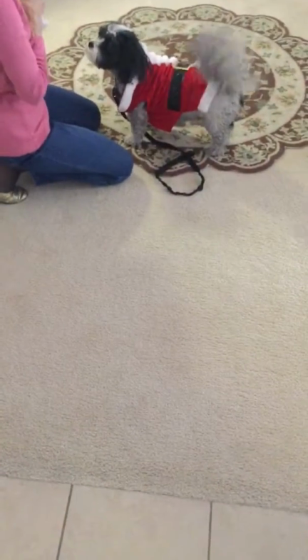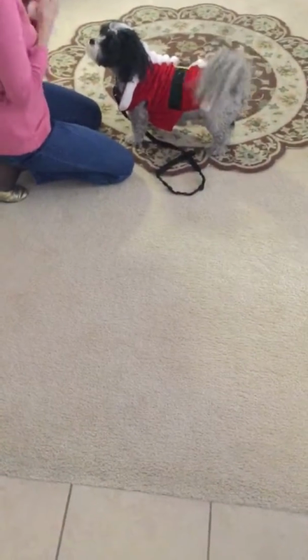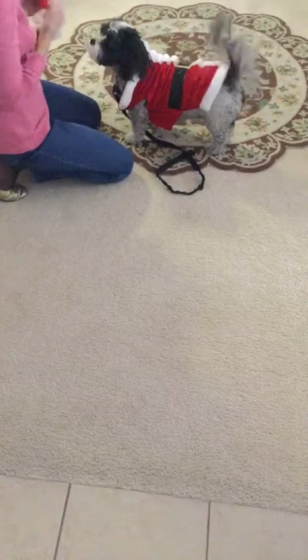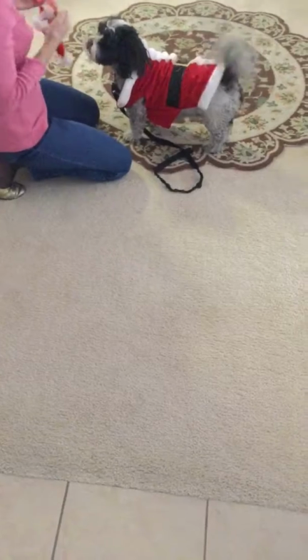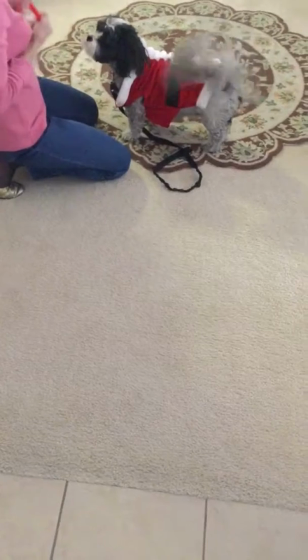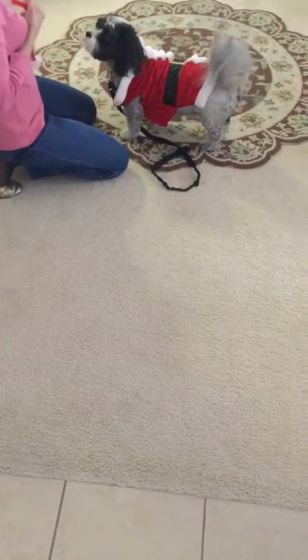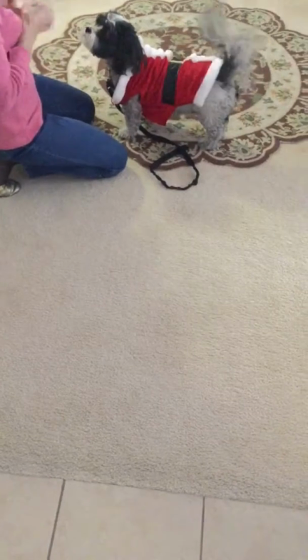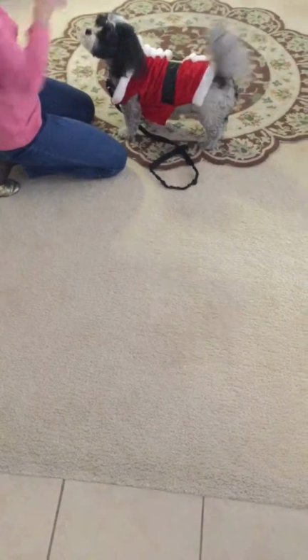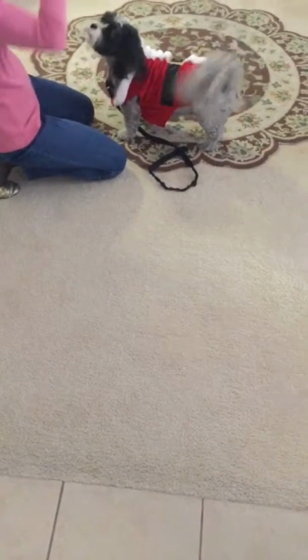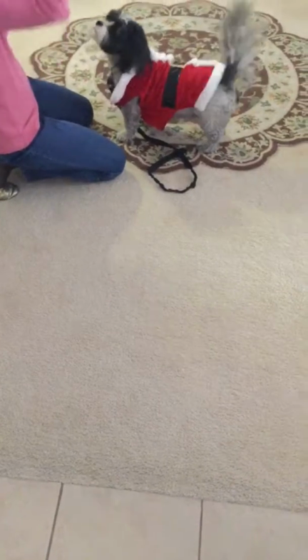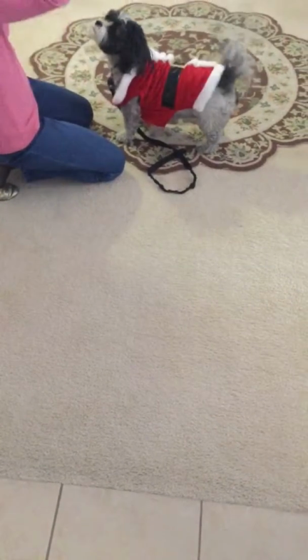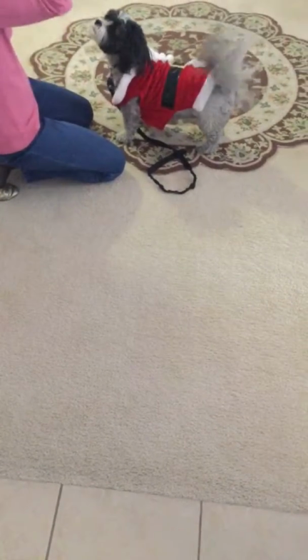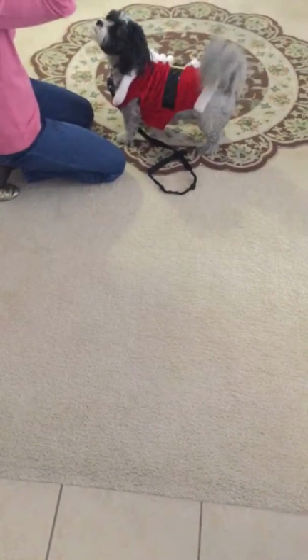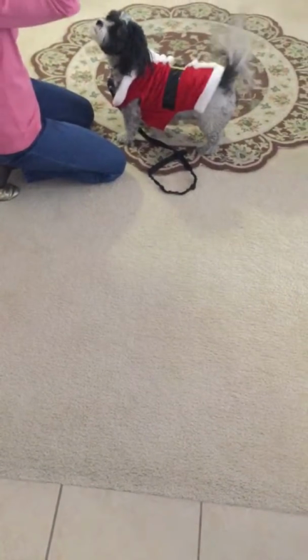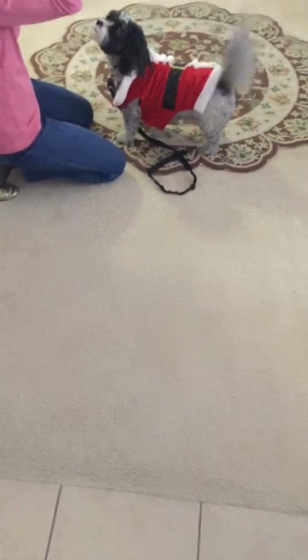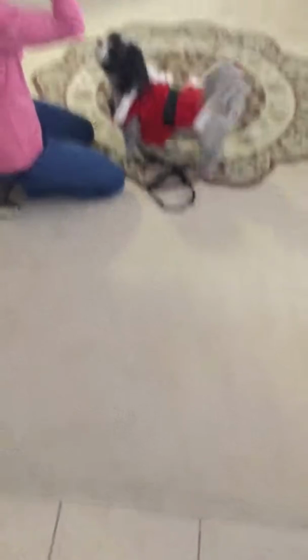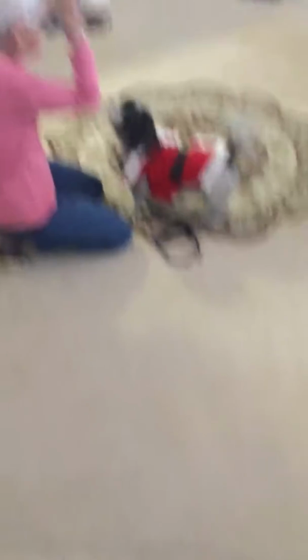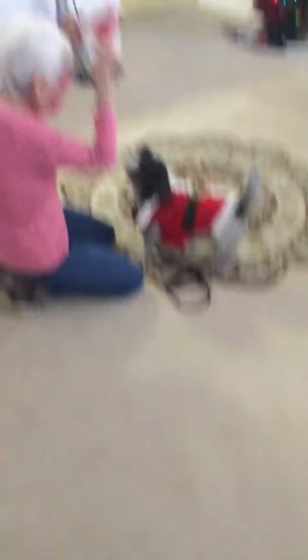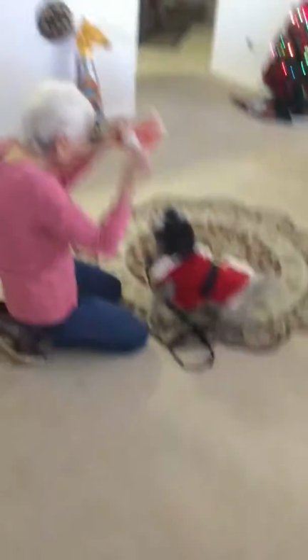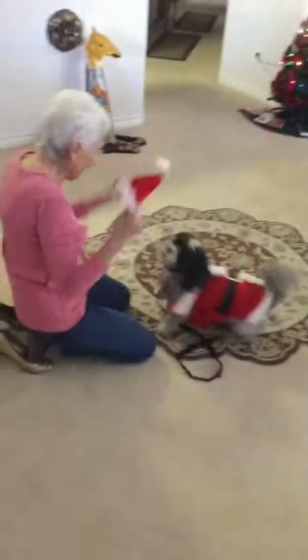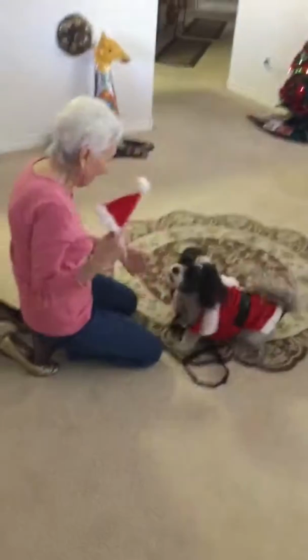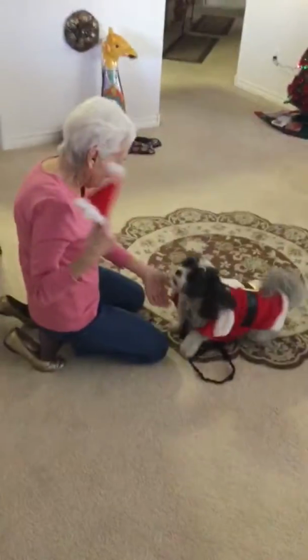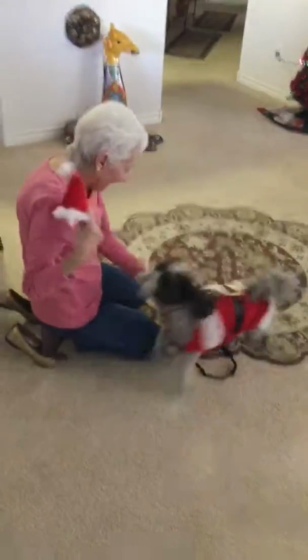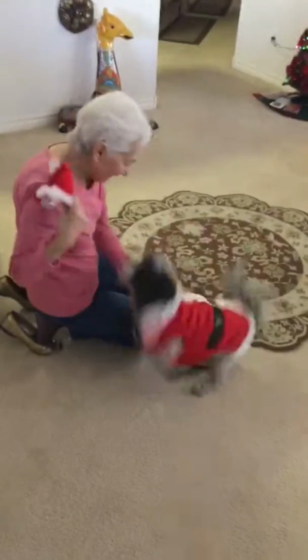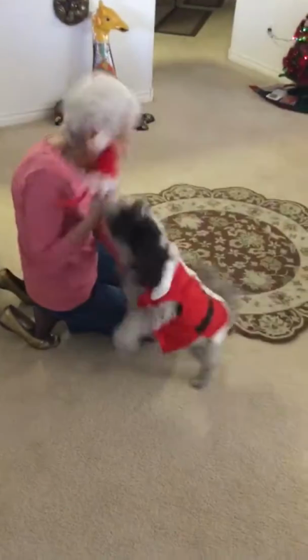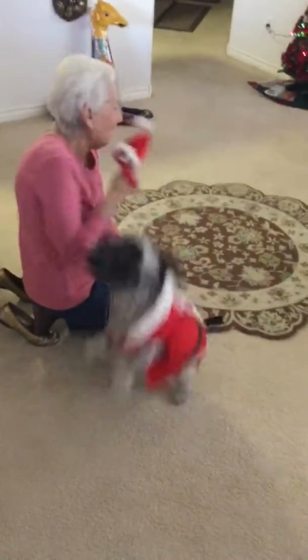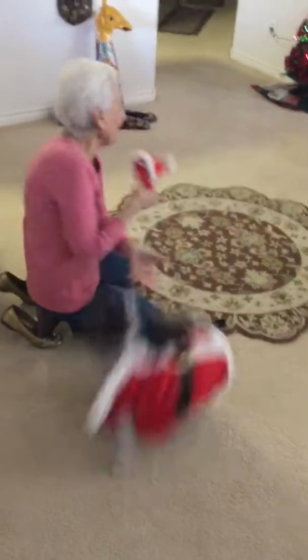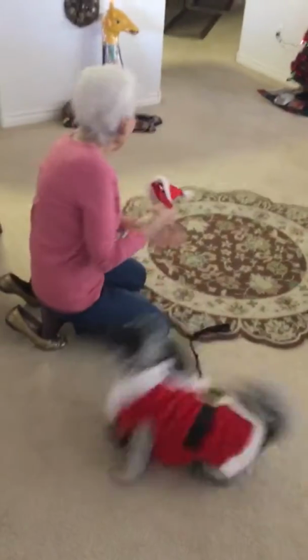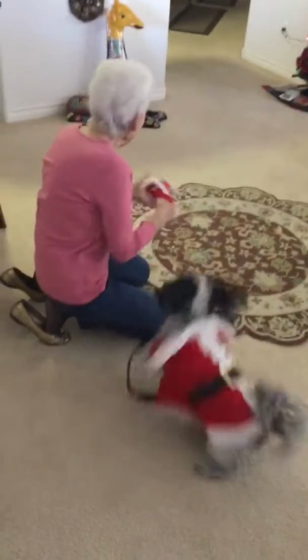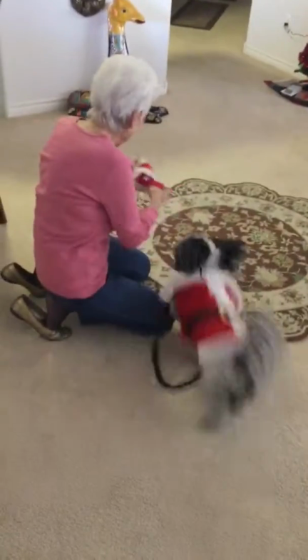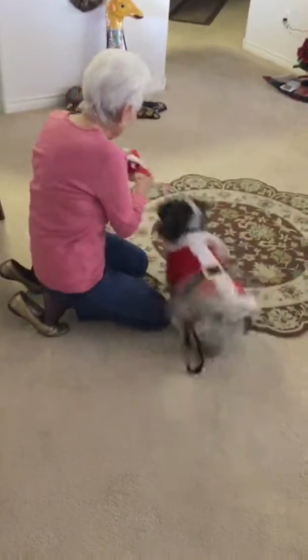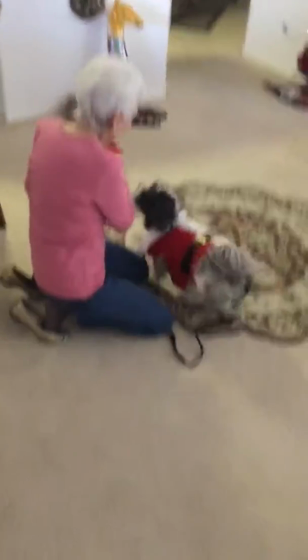No, no, no — Sam is going to wear it. Look, look, I'm going to wear it. I'm going to wear it. Okay, okay, okay.